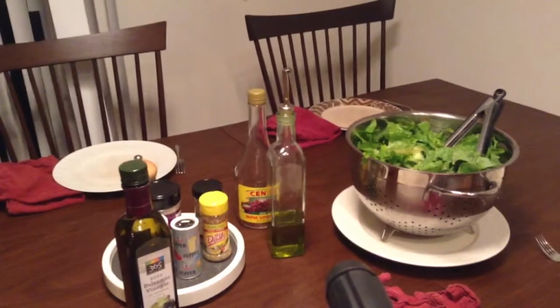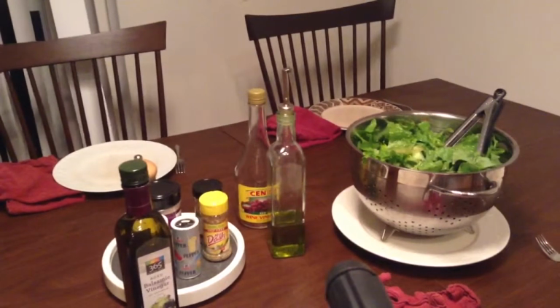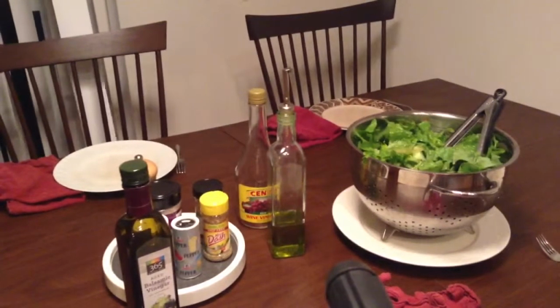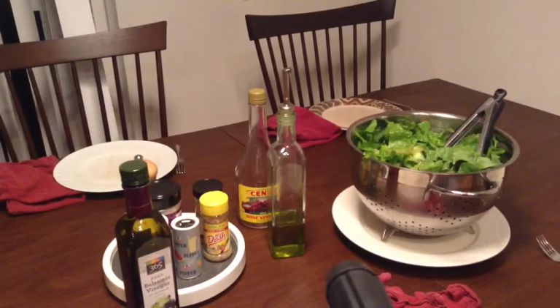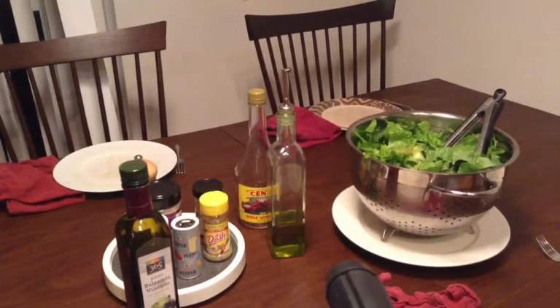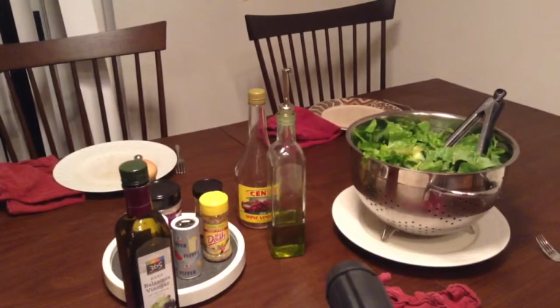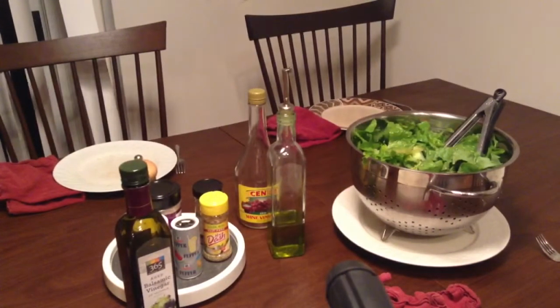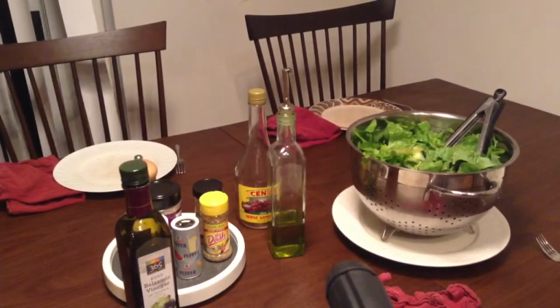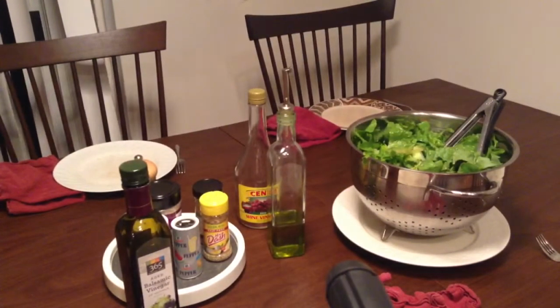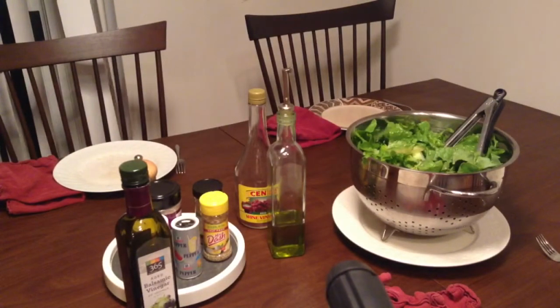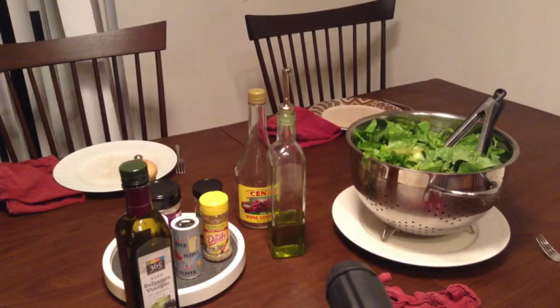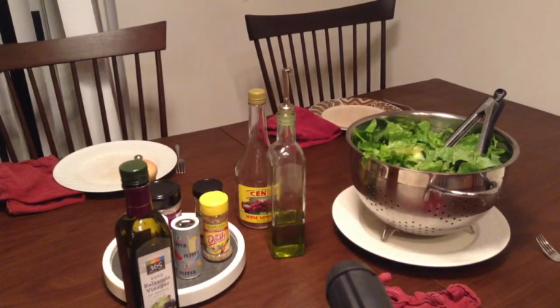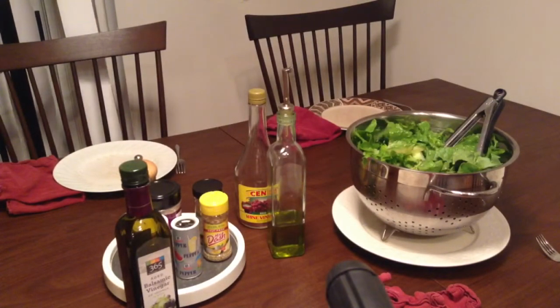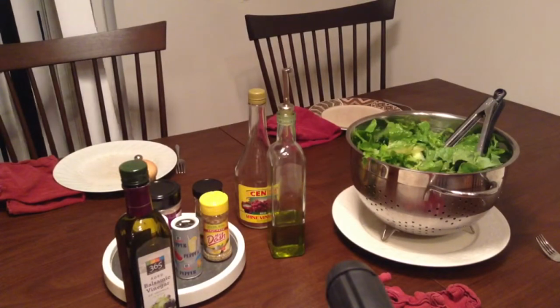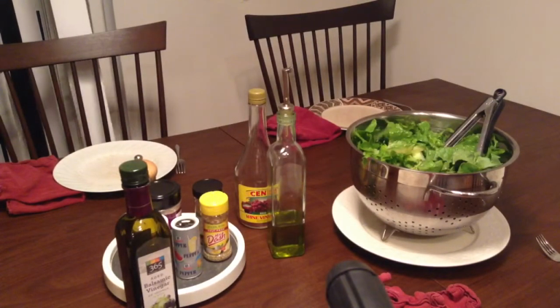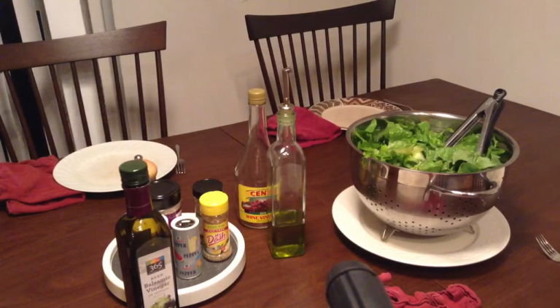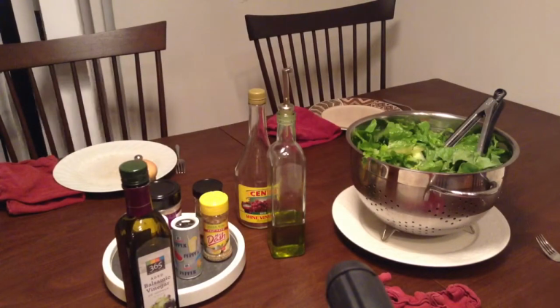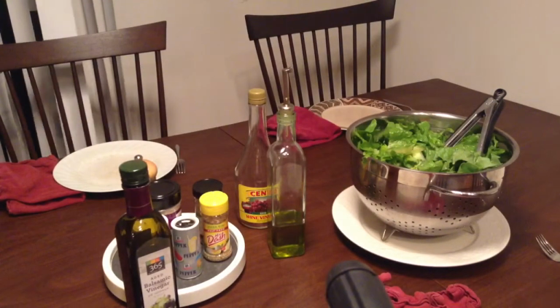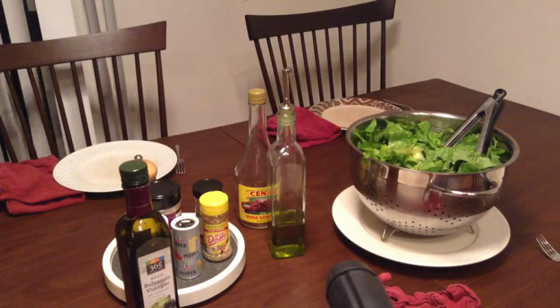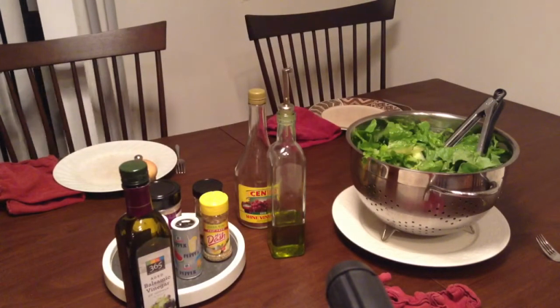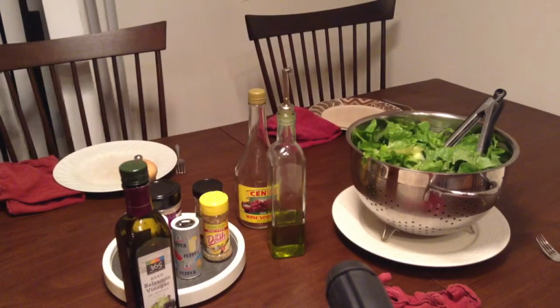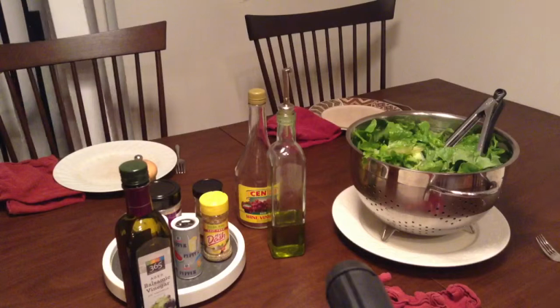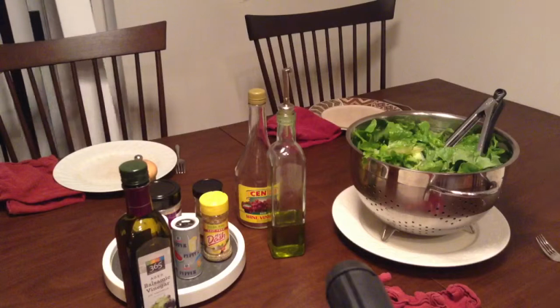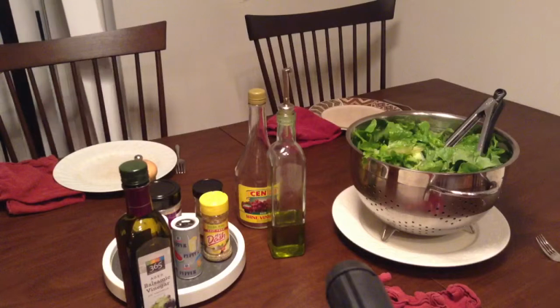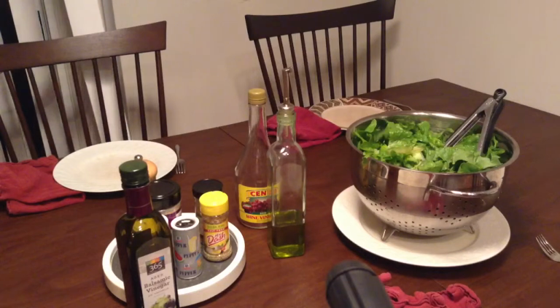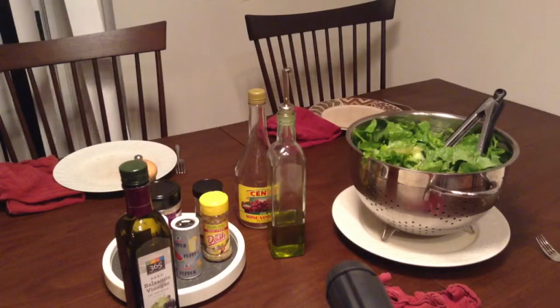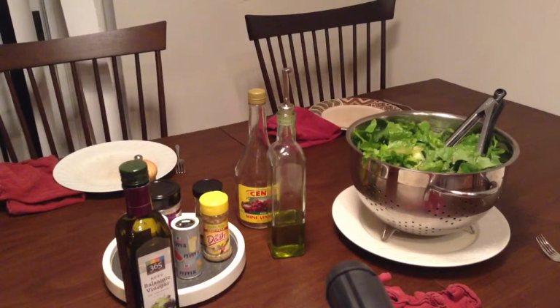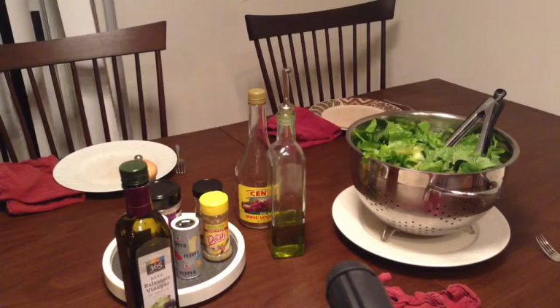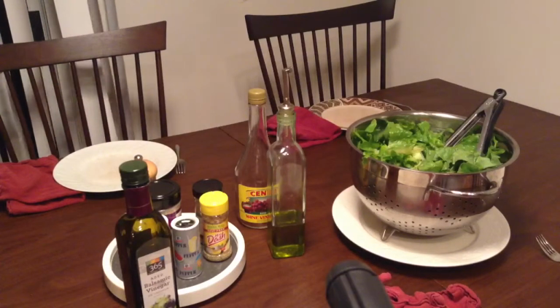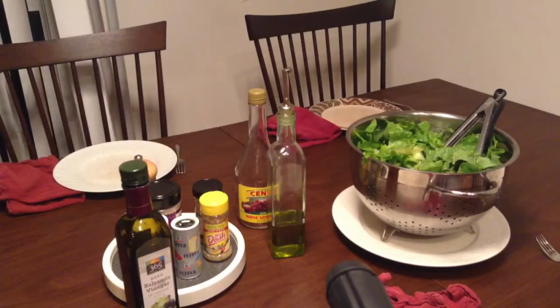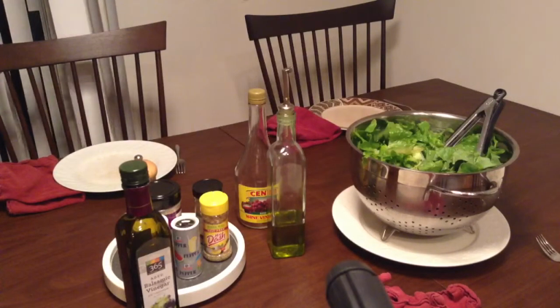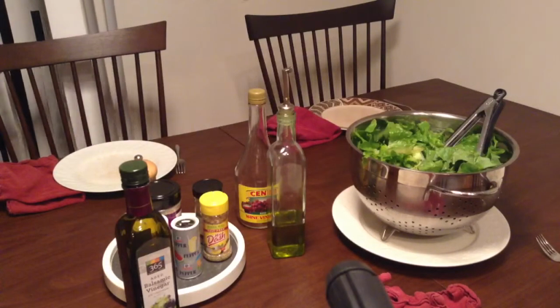Hi guys, this is Lulu from FreeVeganRecipes.com. That's Free-Vegan-Recipes.com.